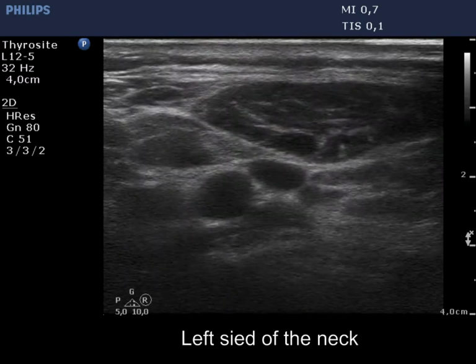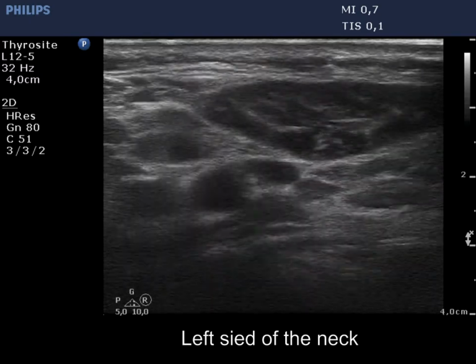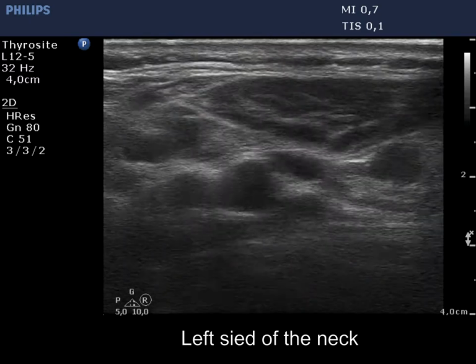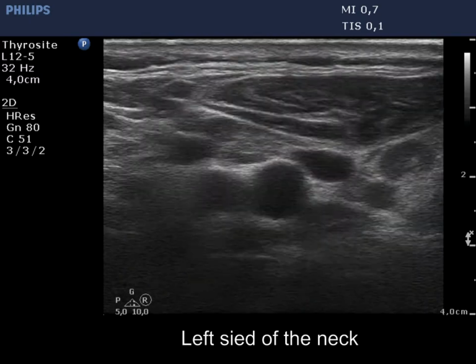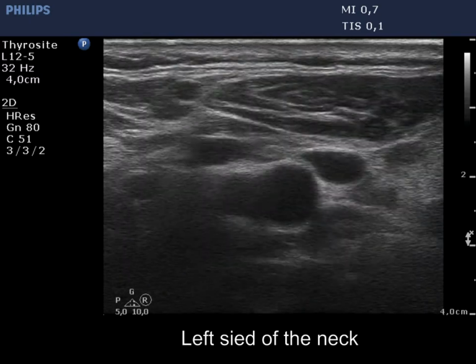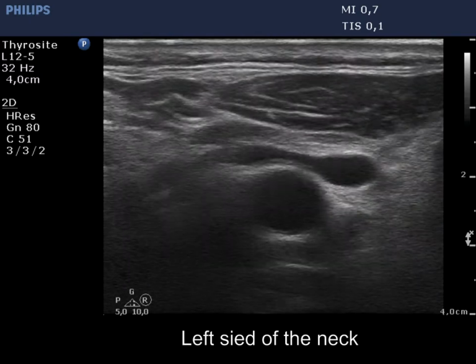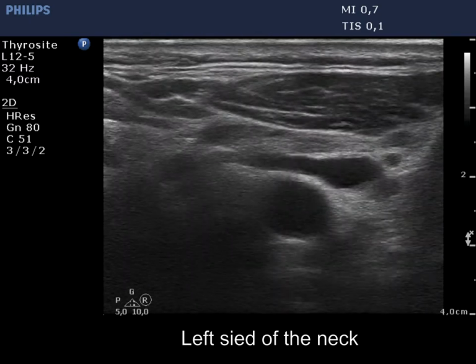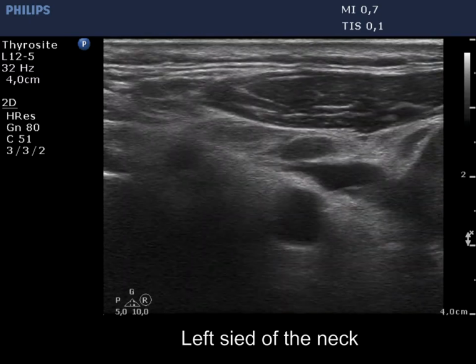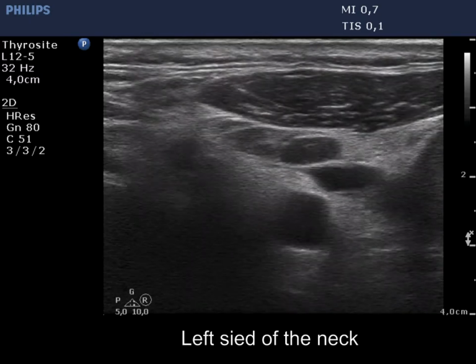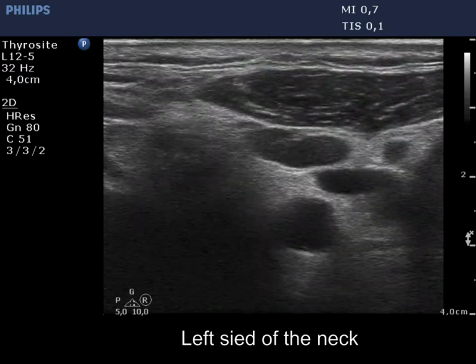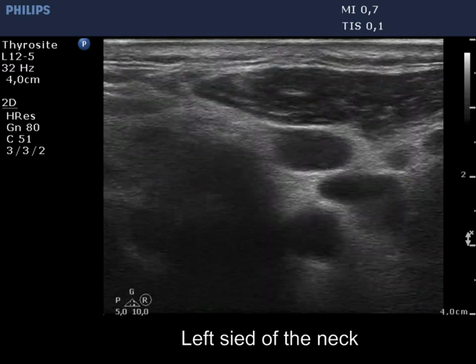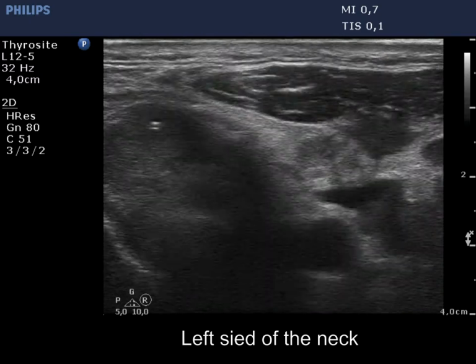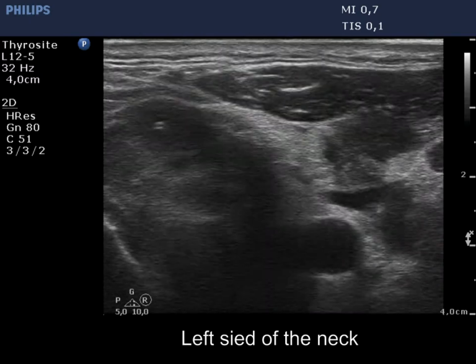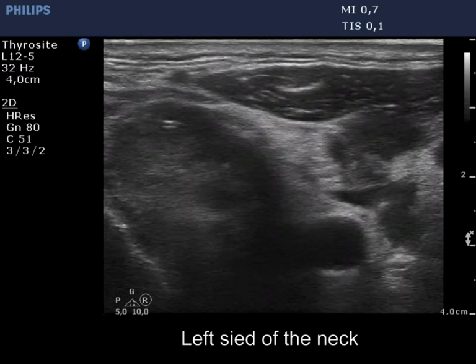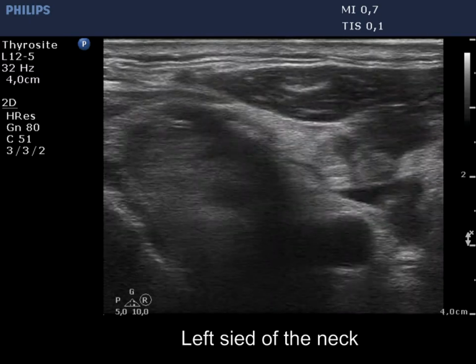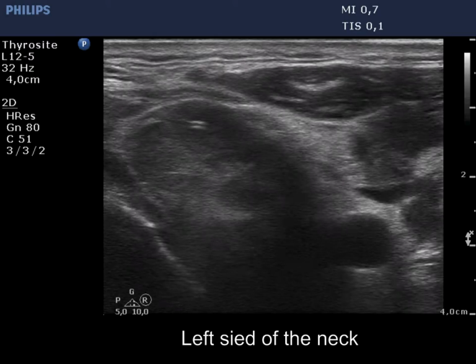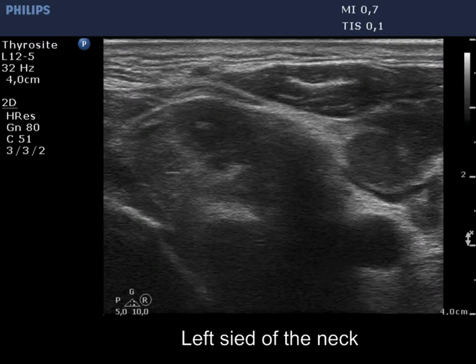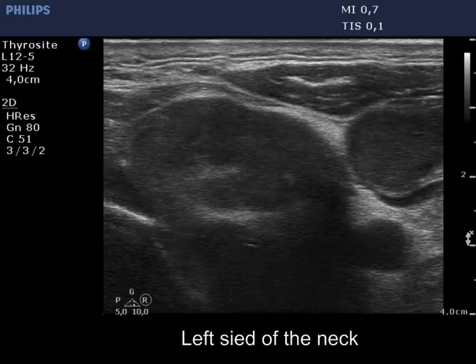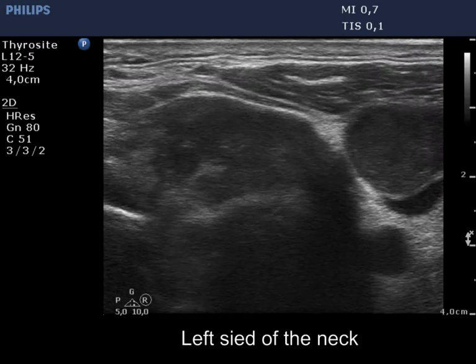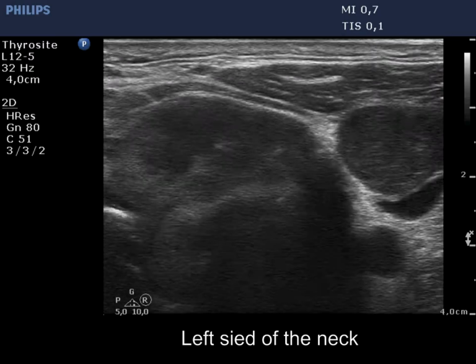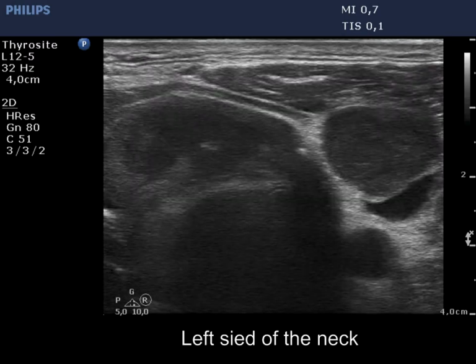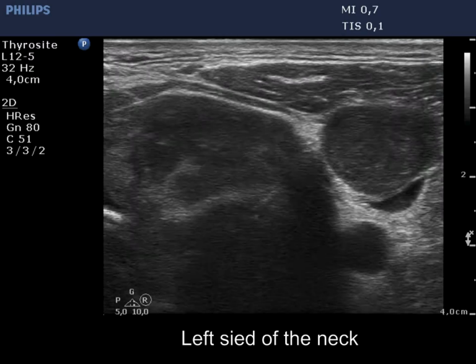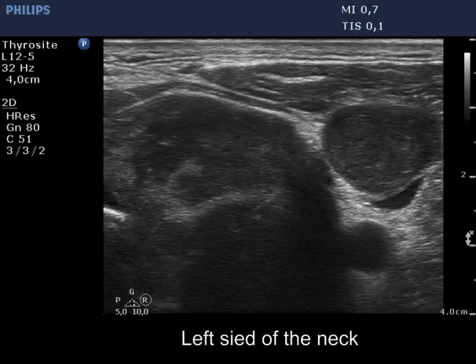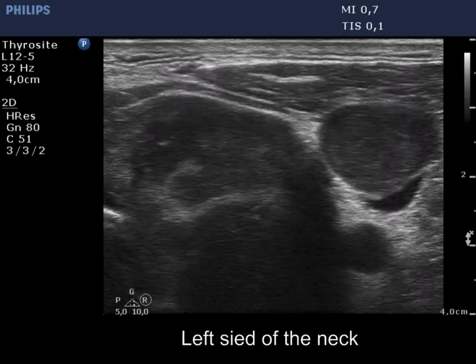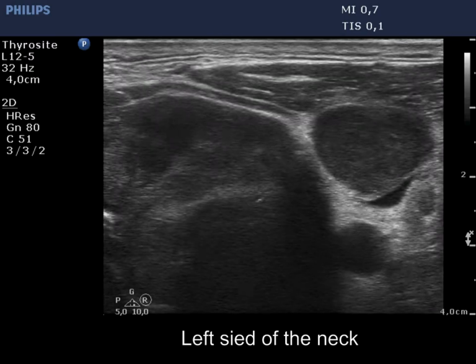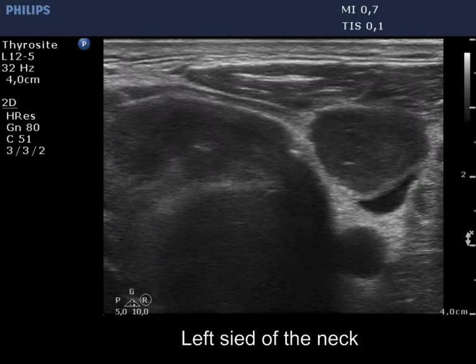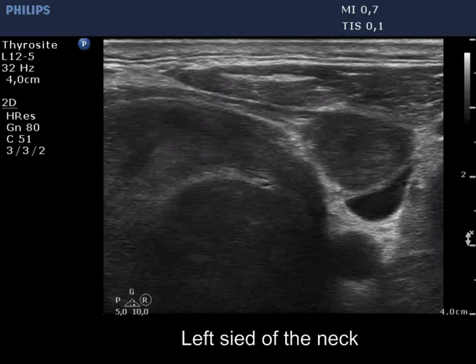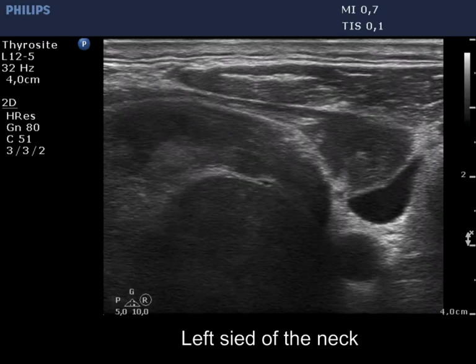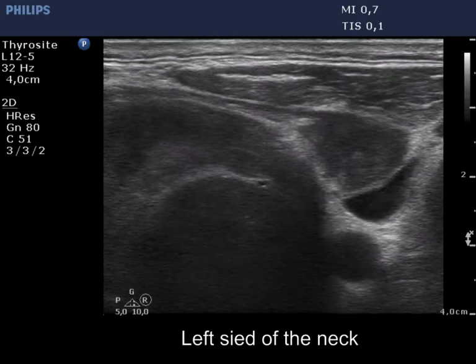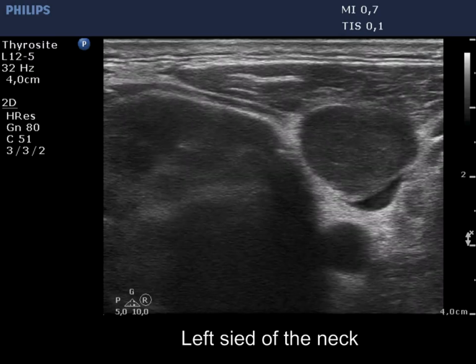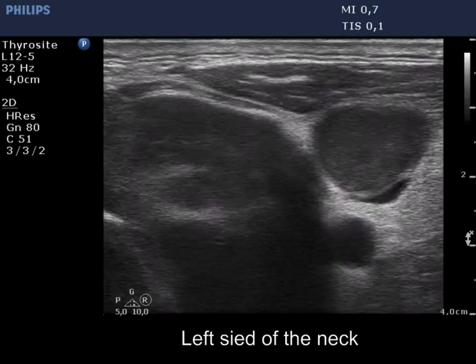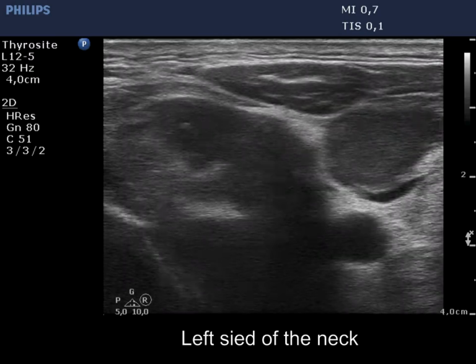There are multiple metastatic lymph nodes lateral to the left lobe. They do not present a regular hilum.